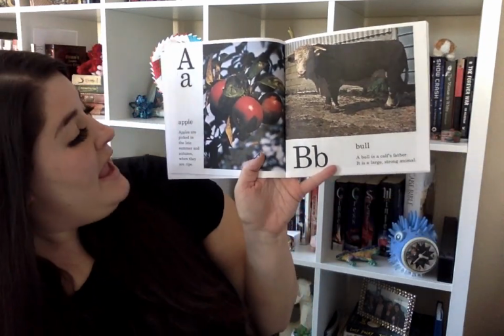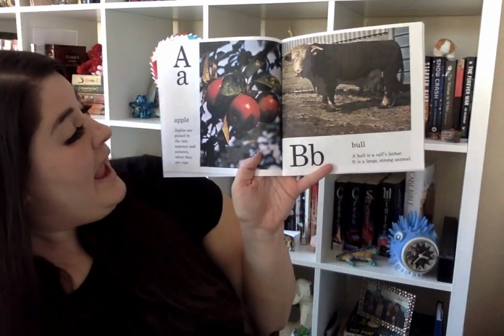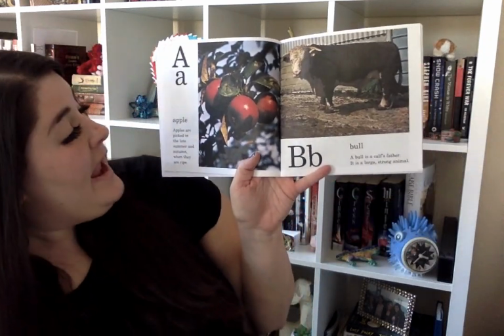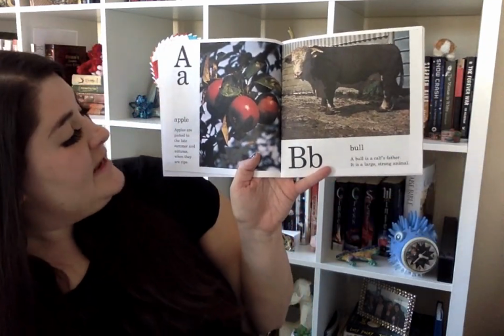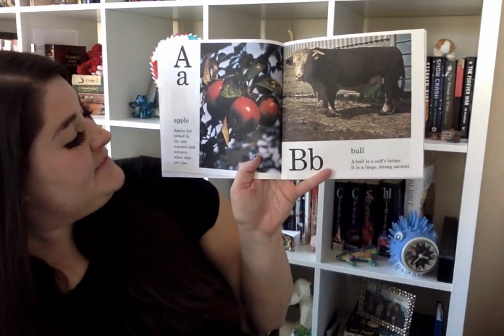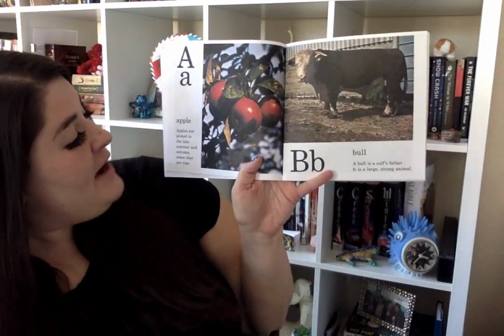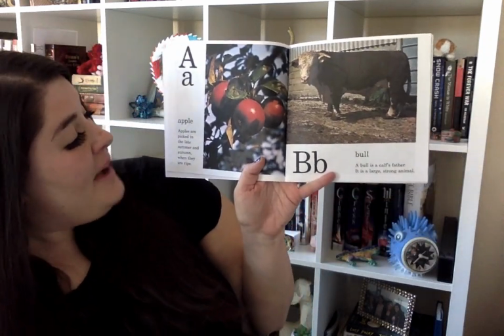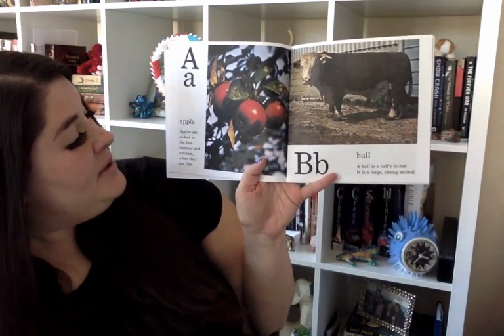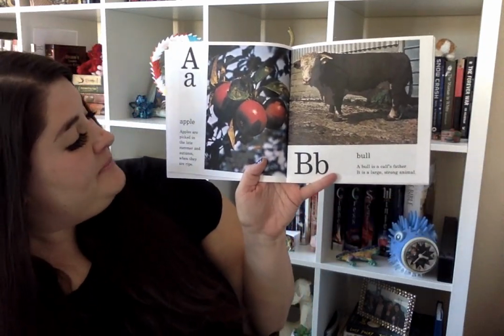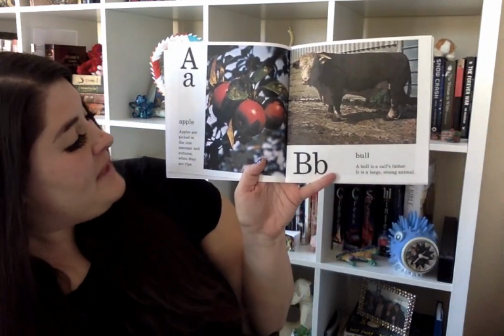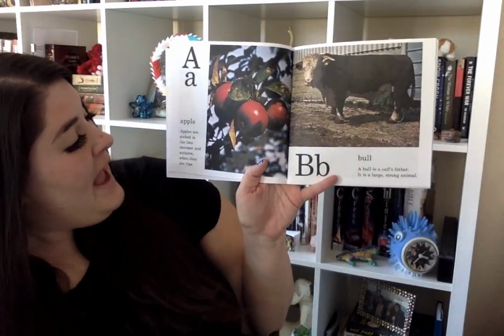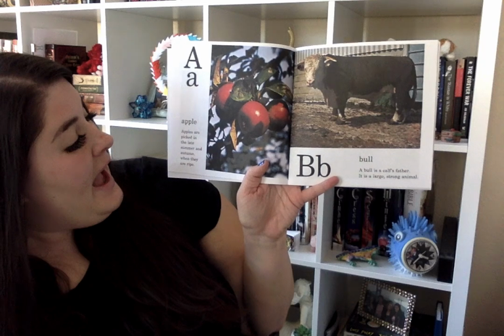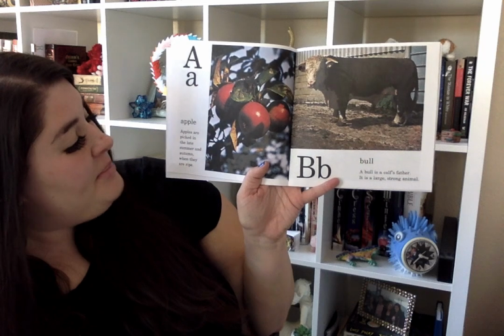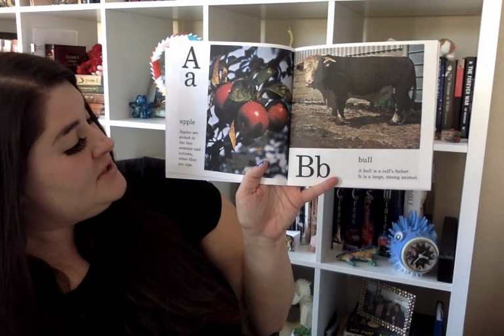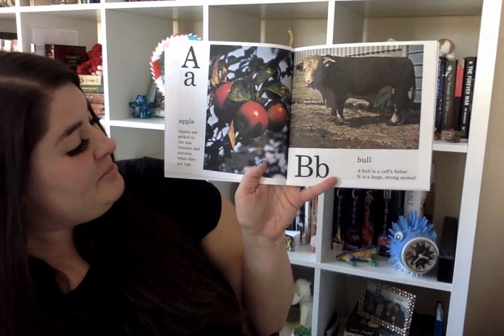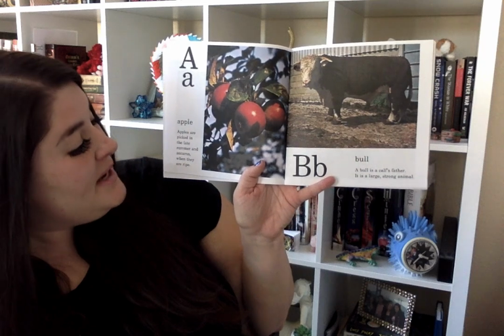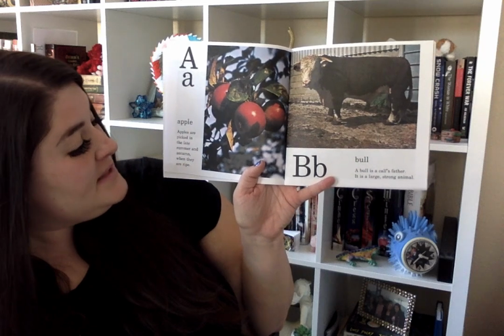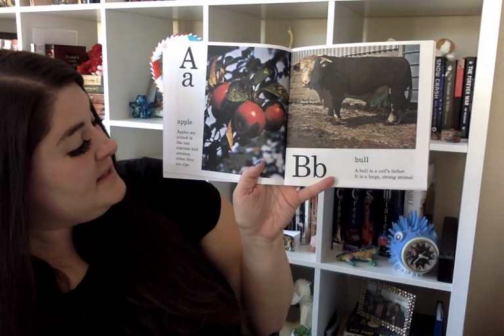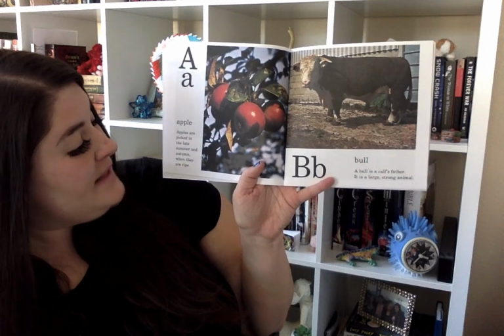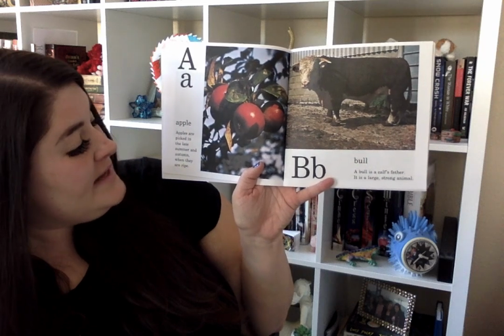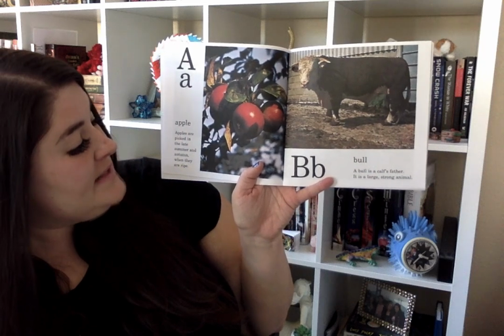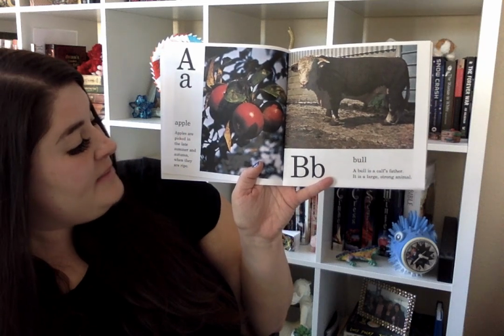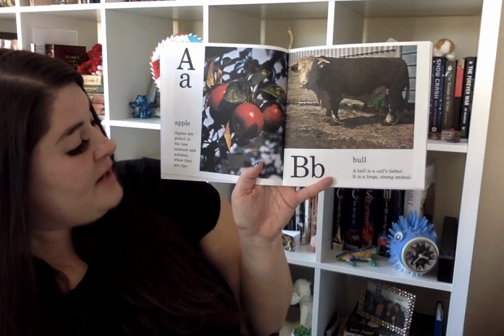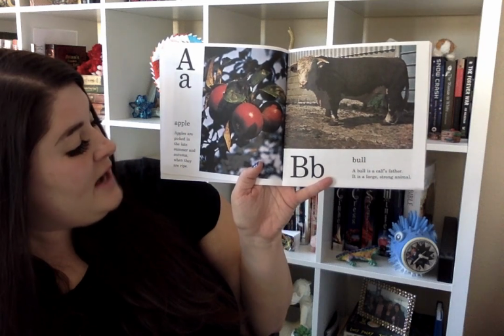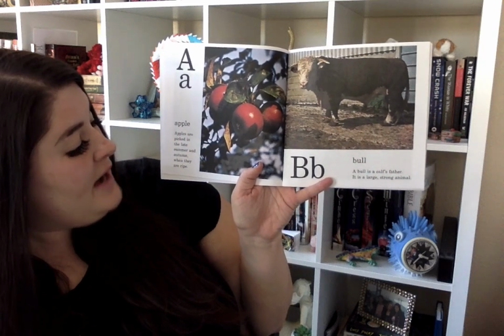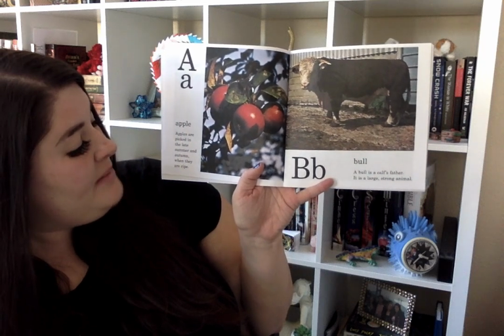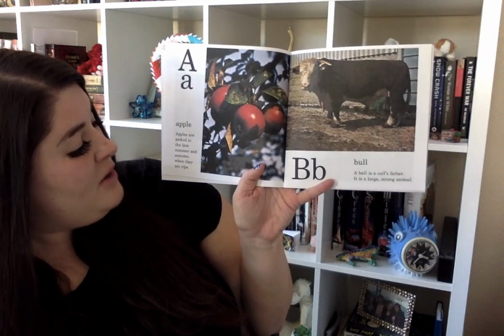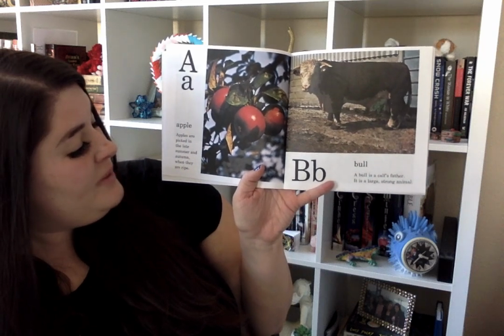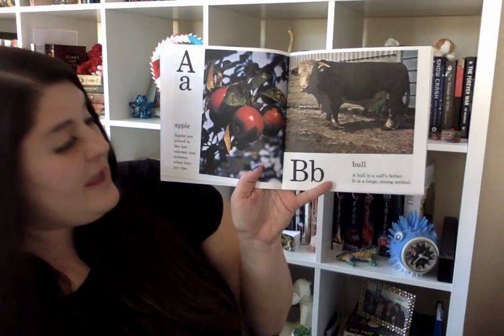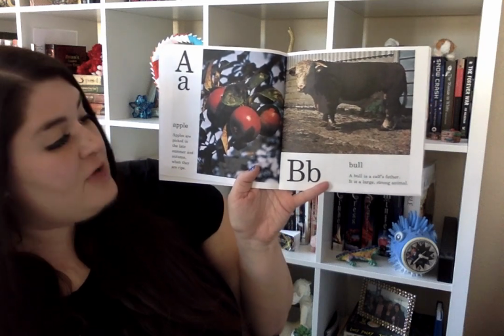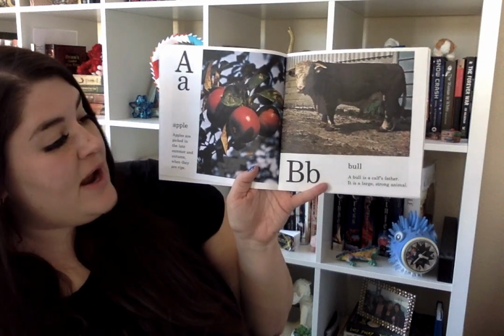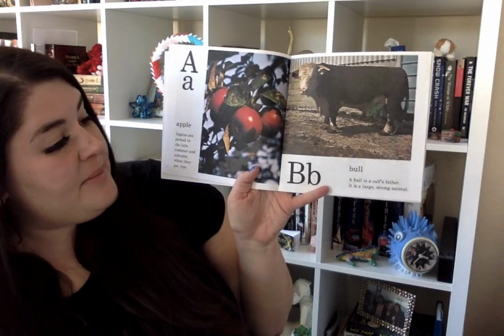A is for apple. Apples are picked in the late summer and autumn when they are ripe.